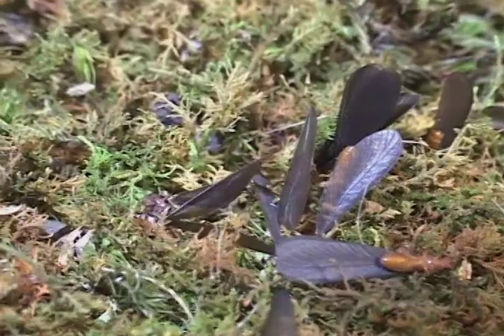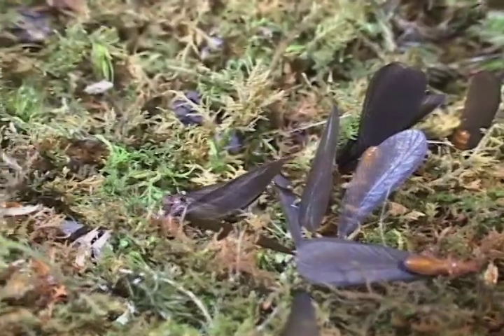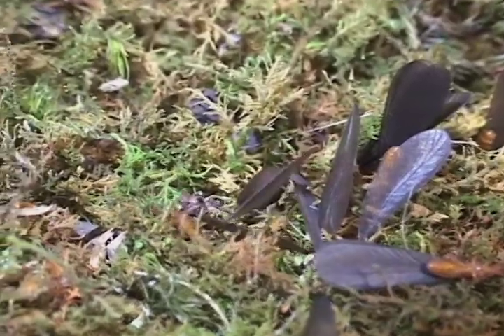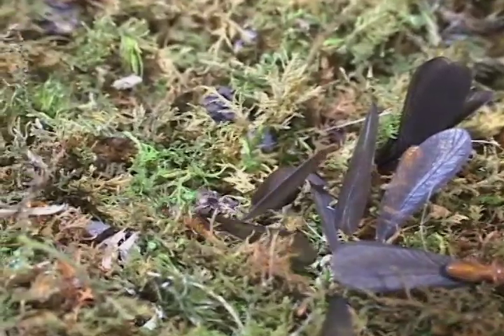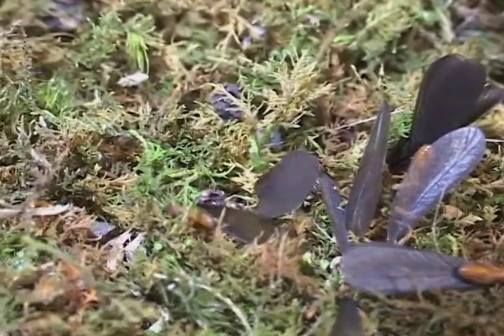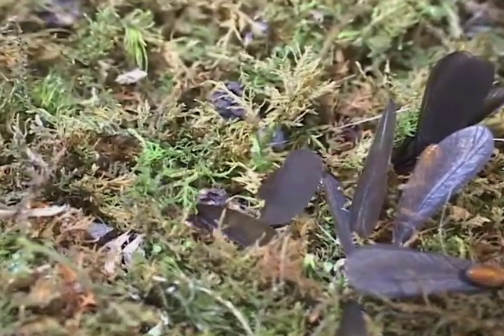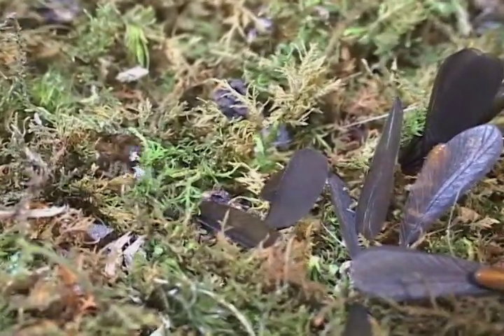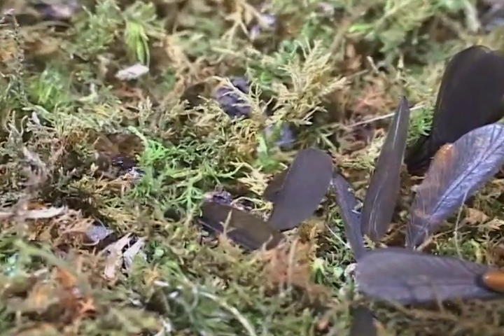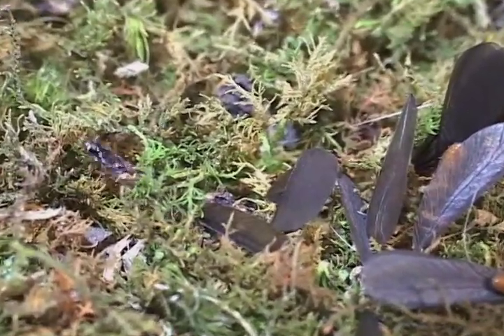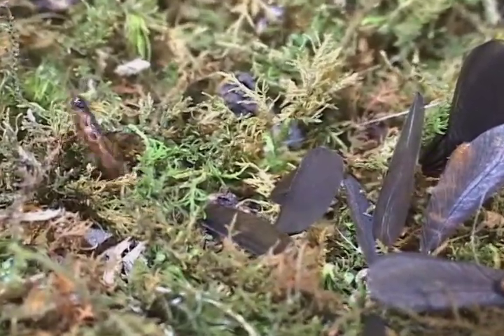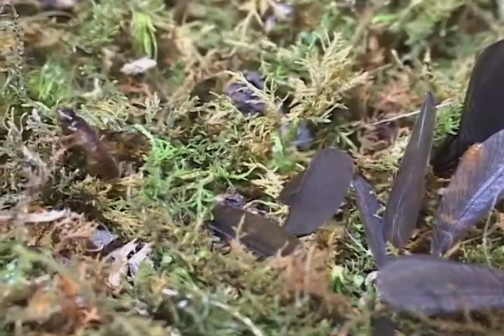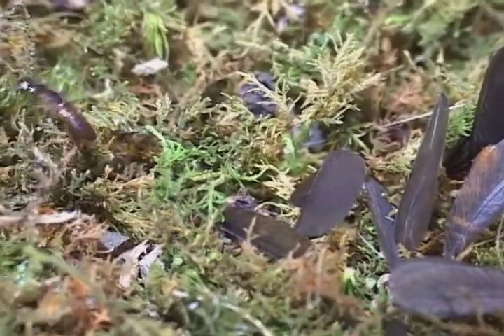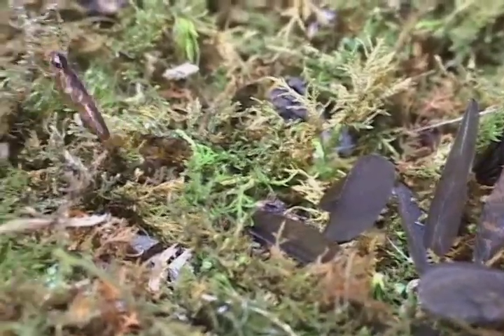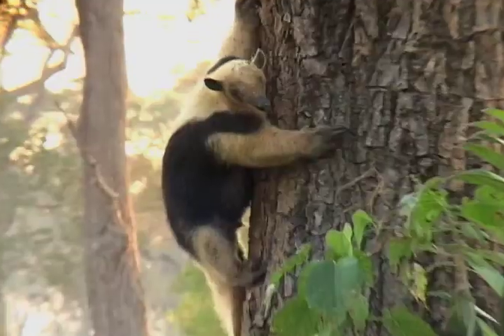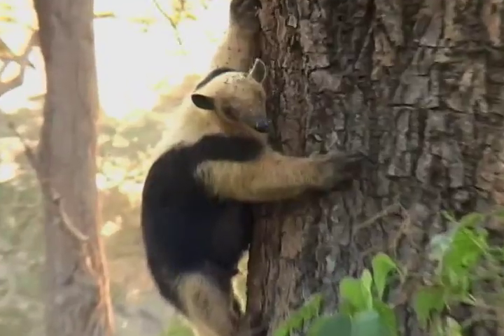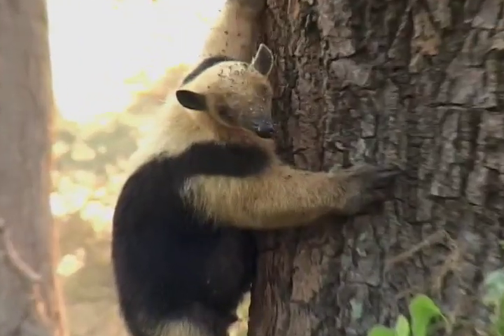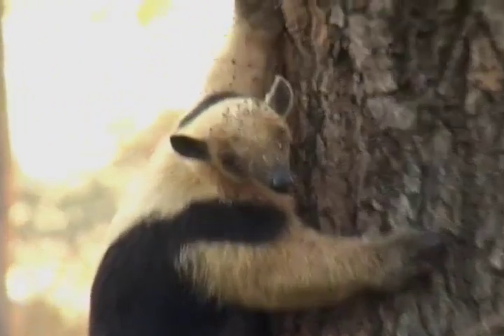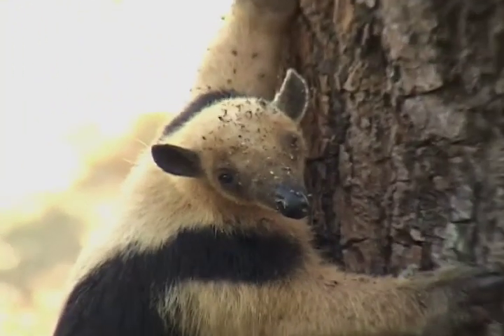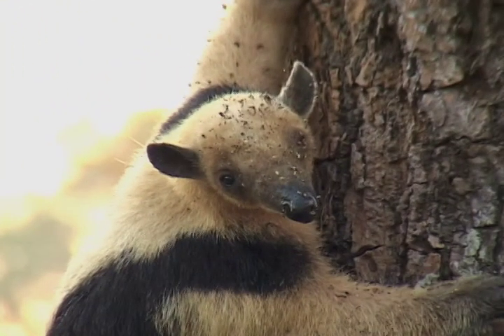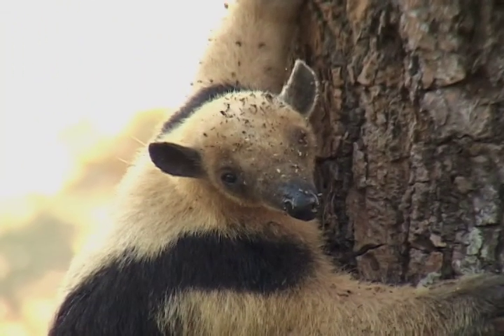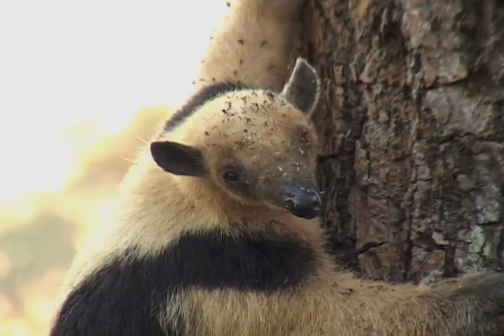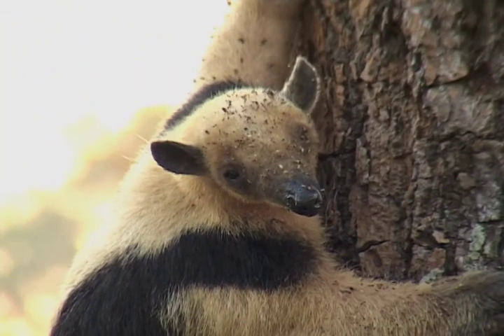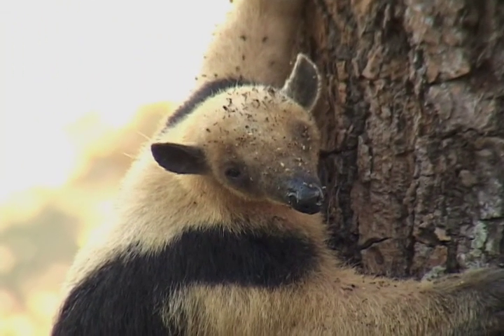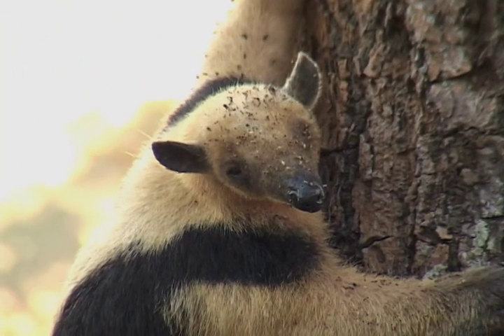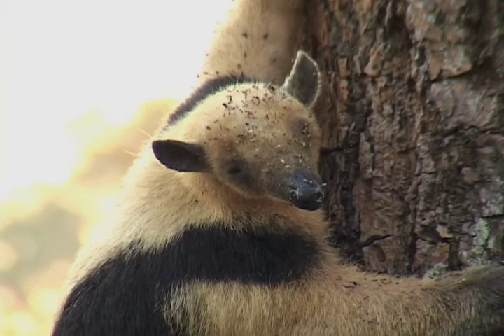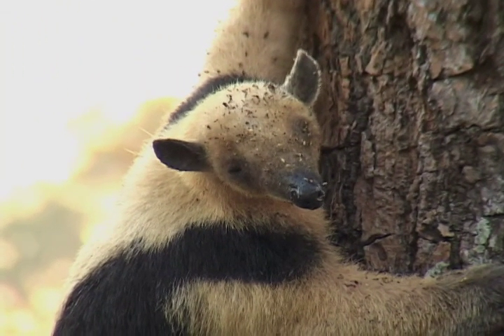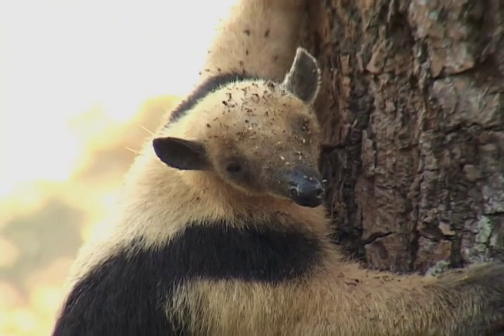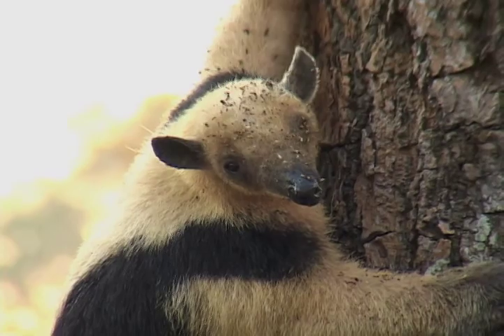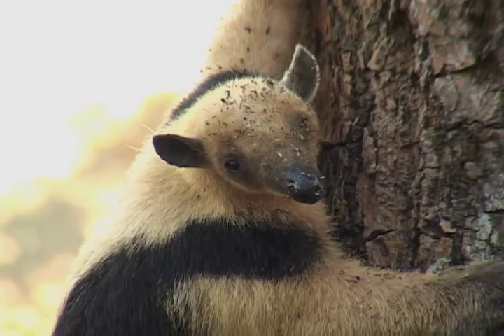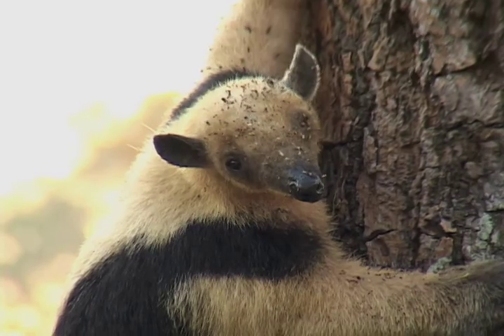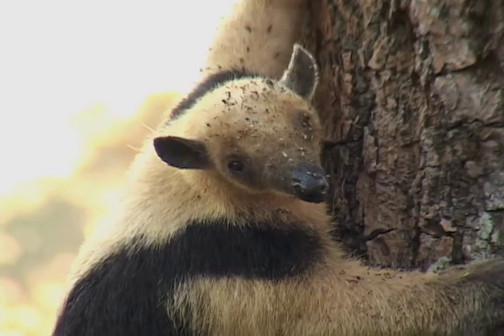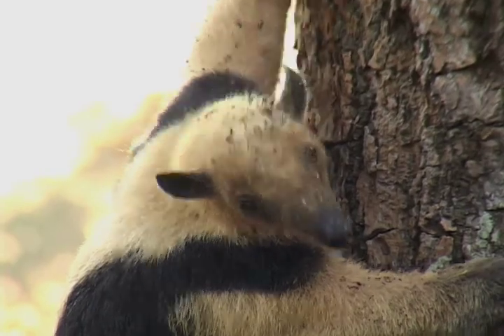It turns out that termites are very tasty, and they're the main food for anteaters.